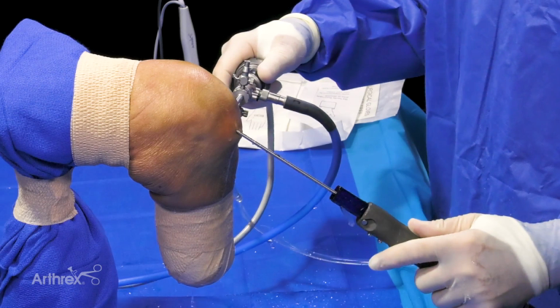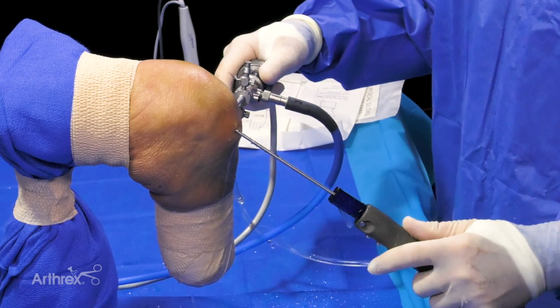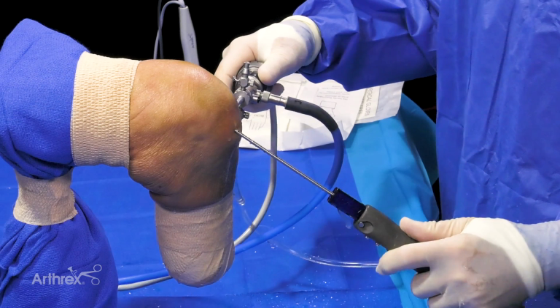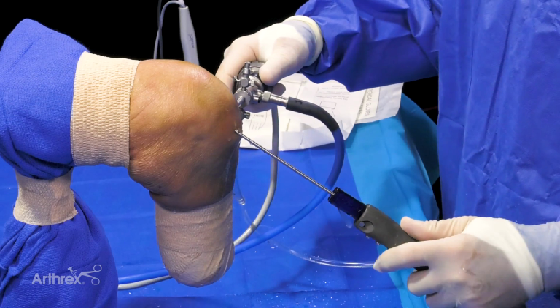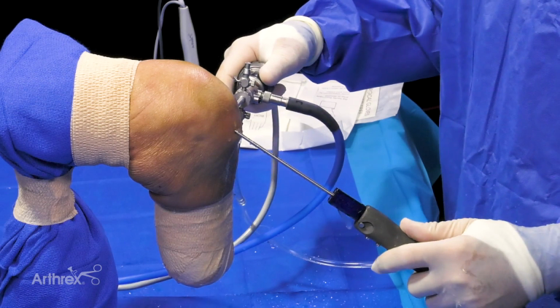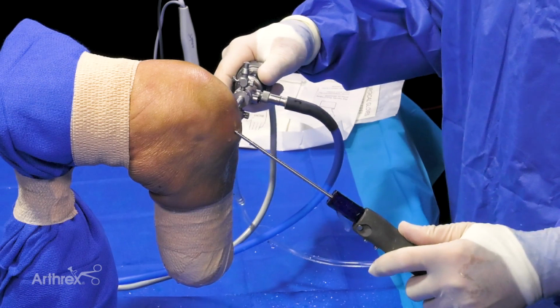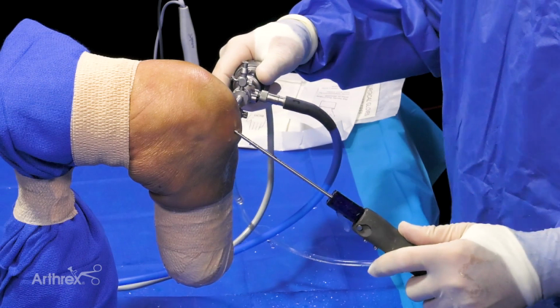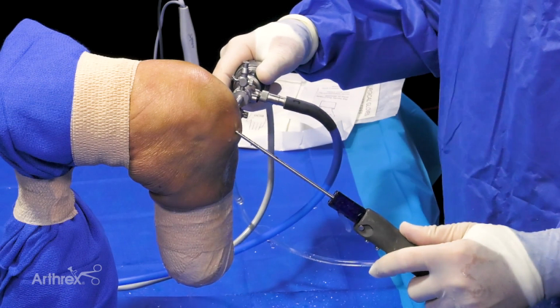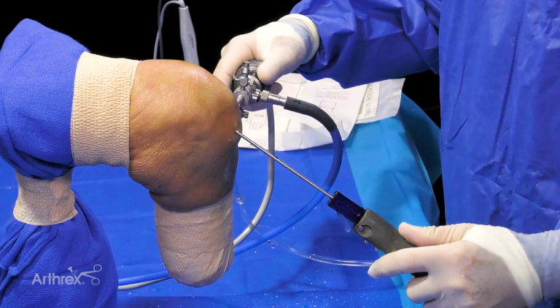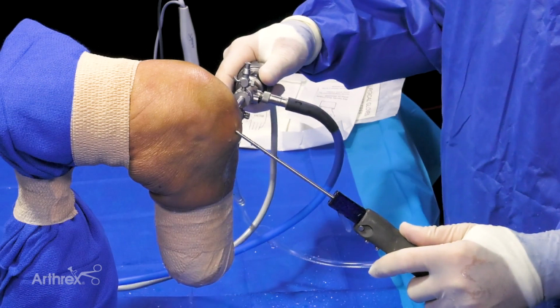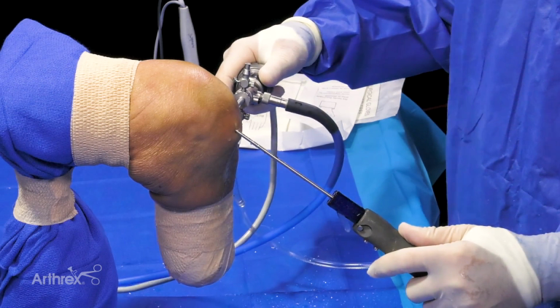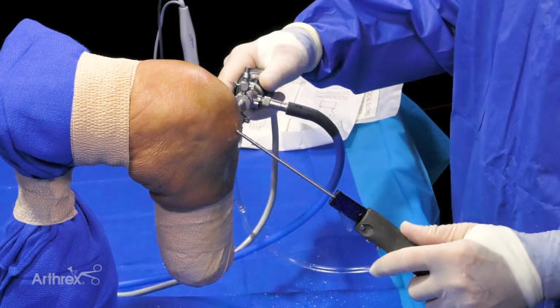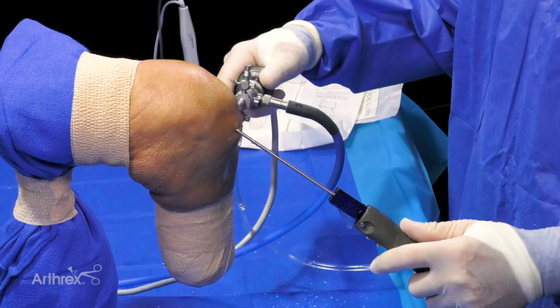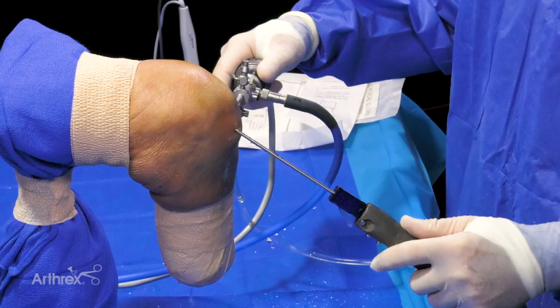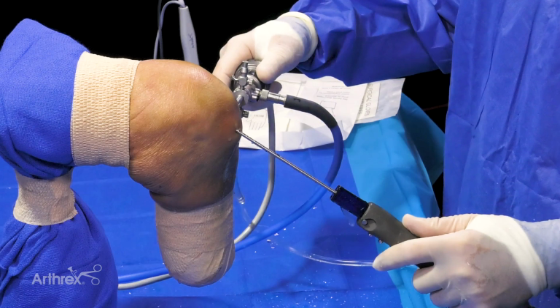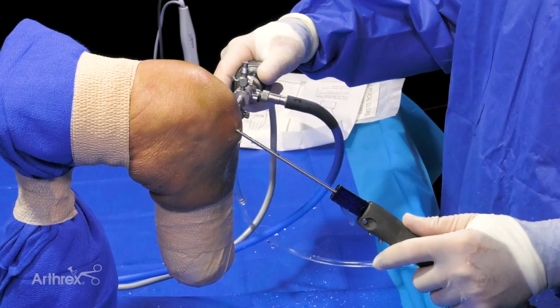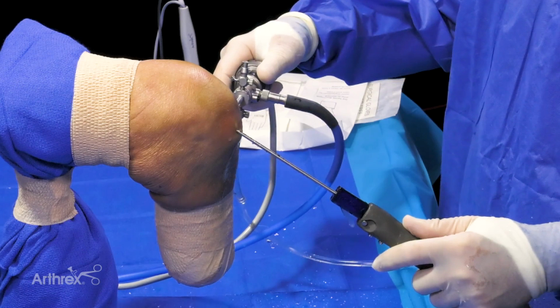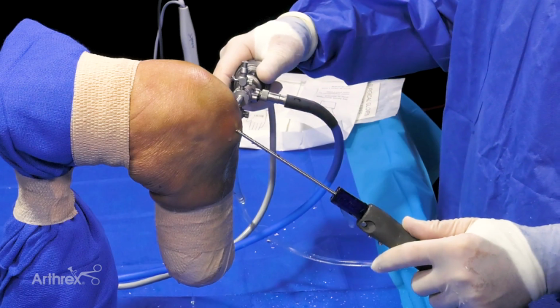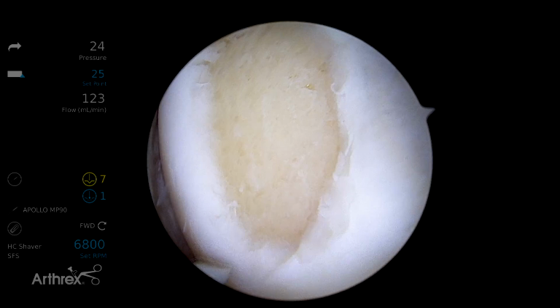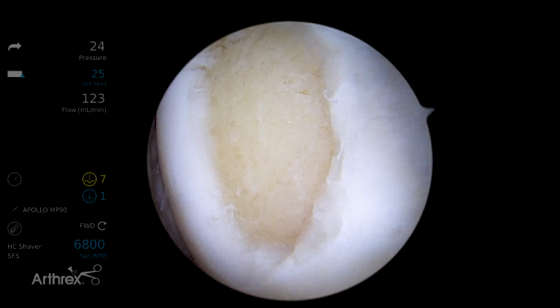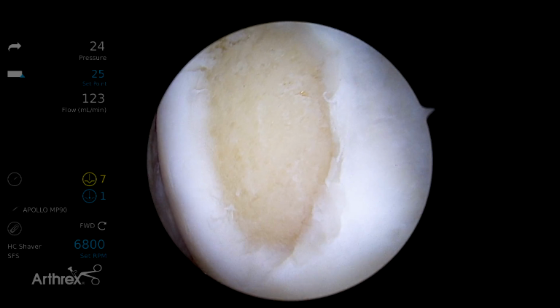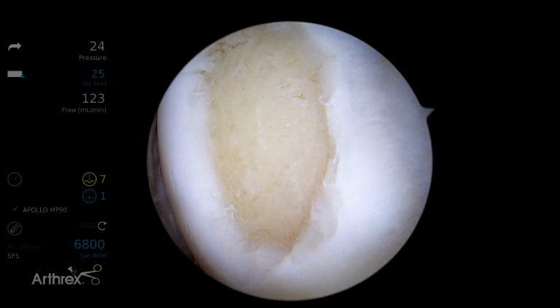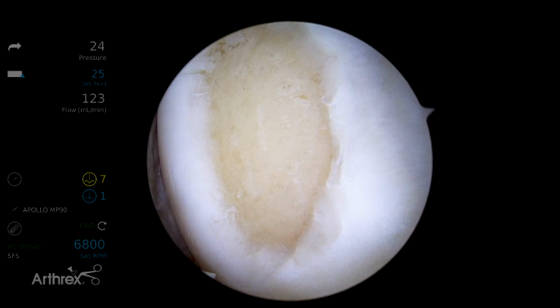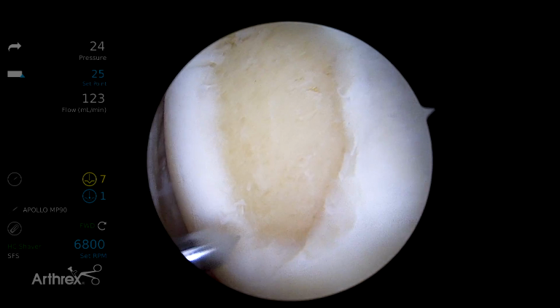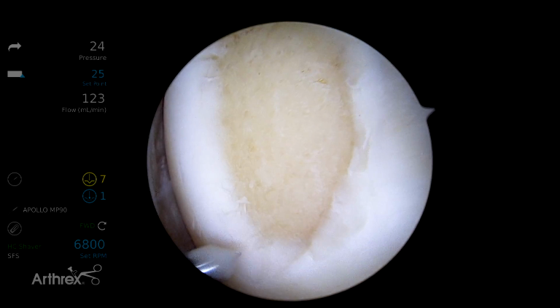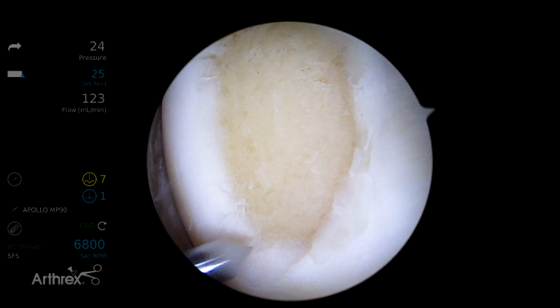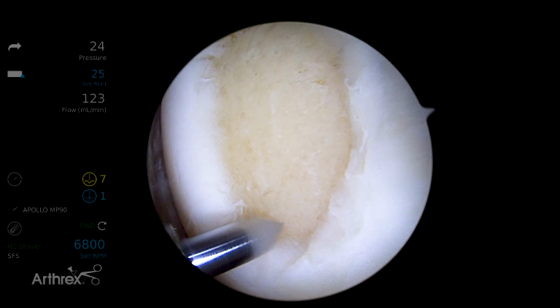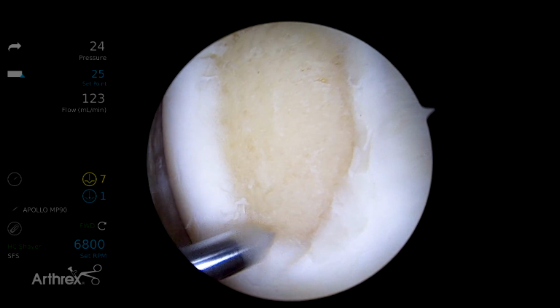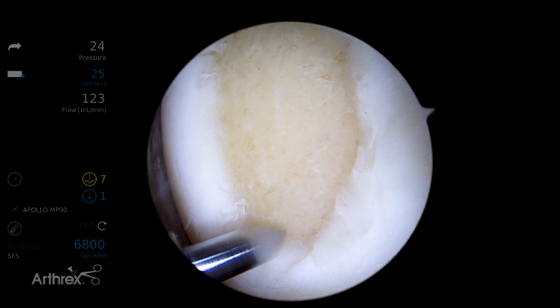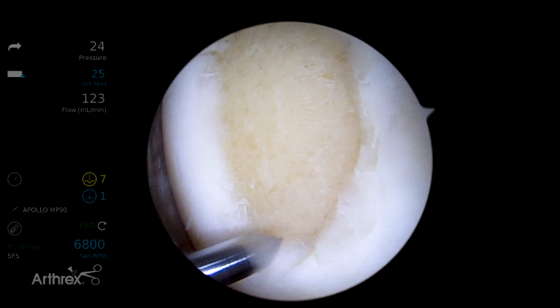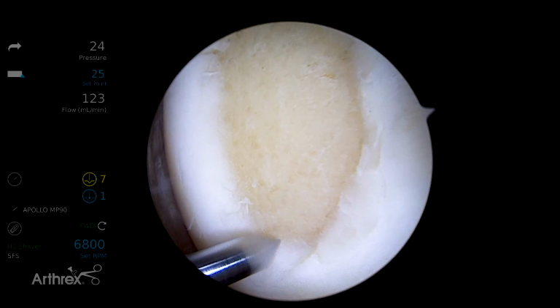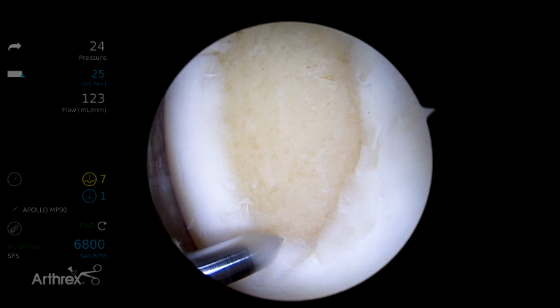So a relatively small defect — probably a great one for marrow stimulation, for example, or in this case, an autologous cartilage graft.